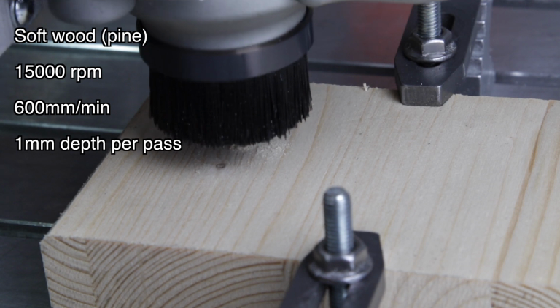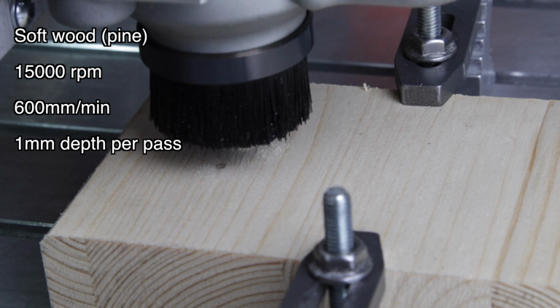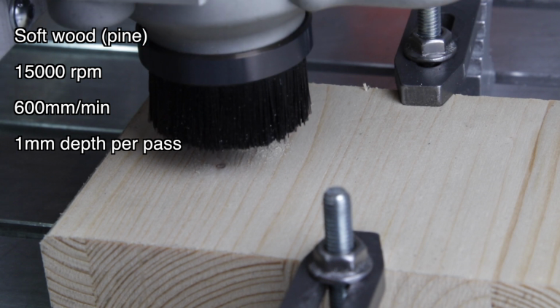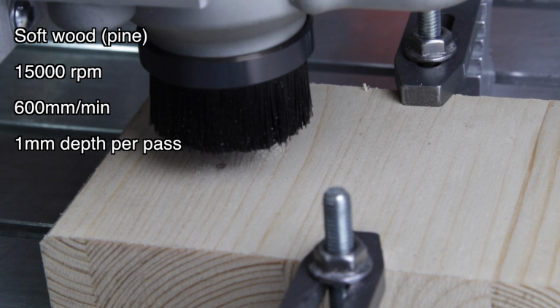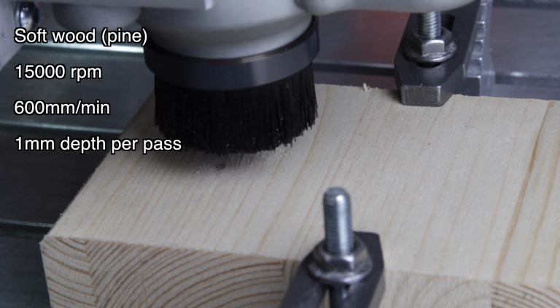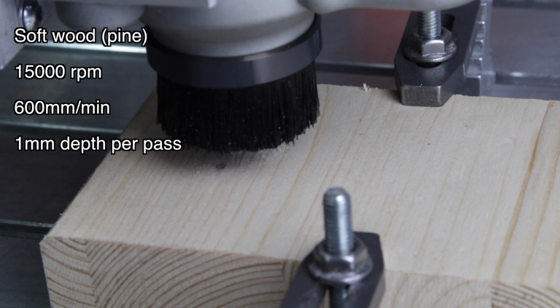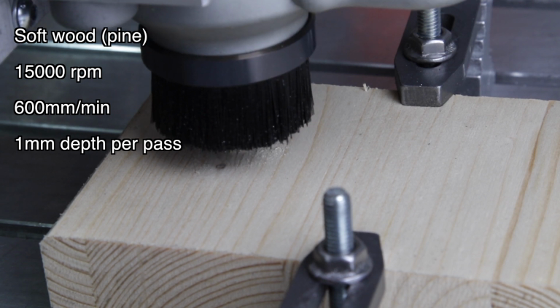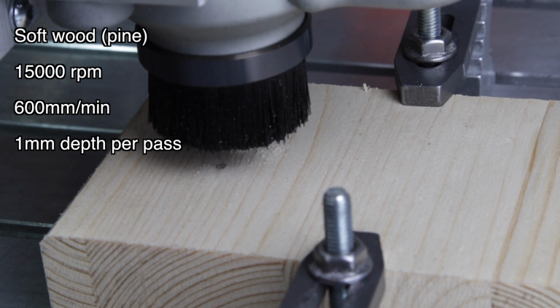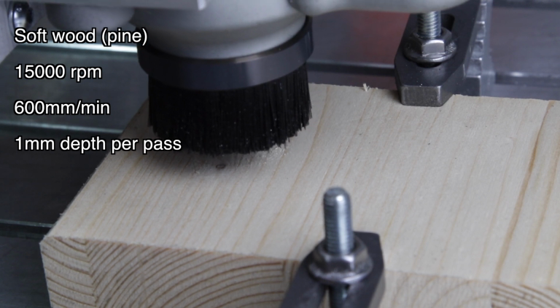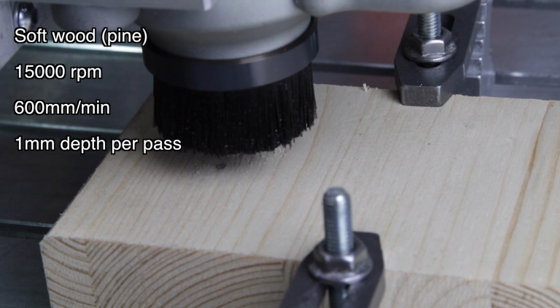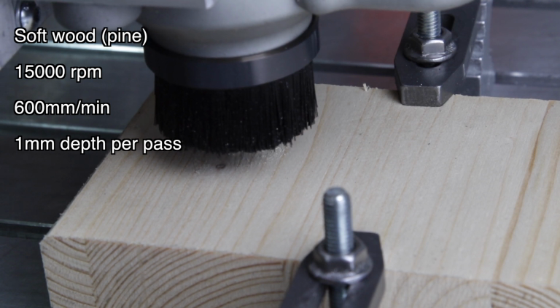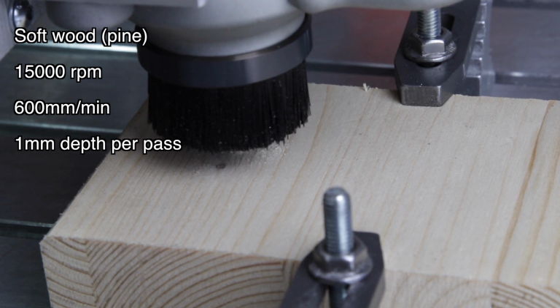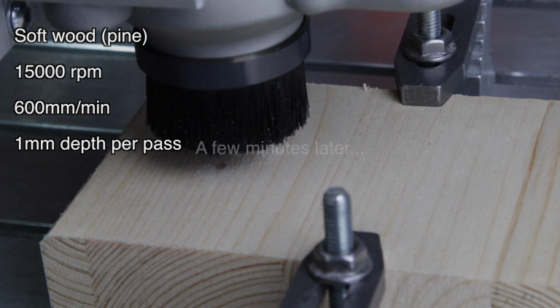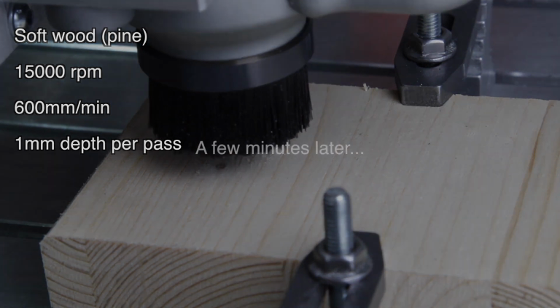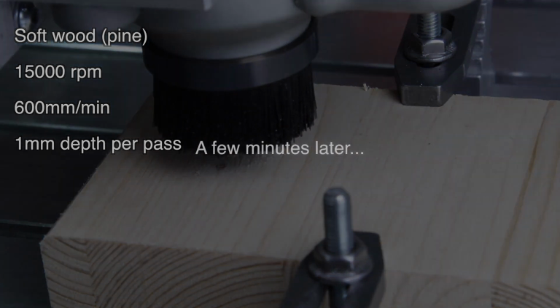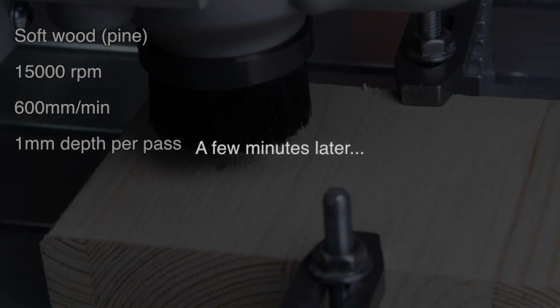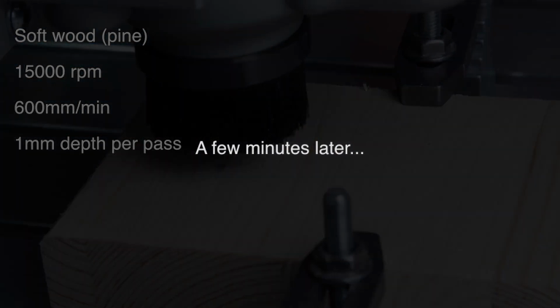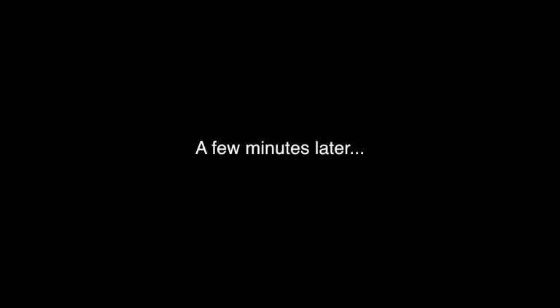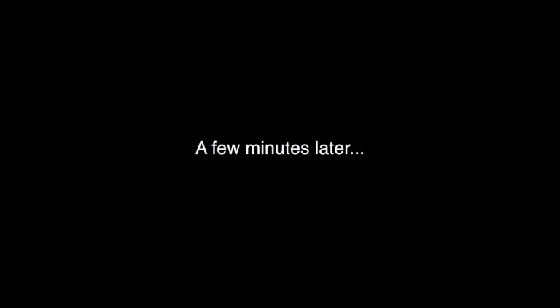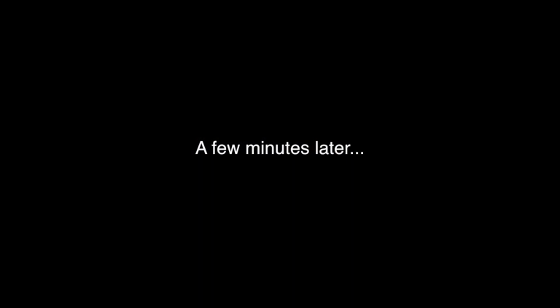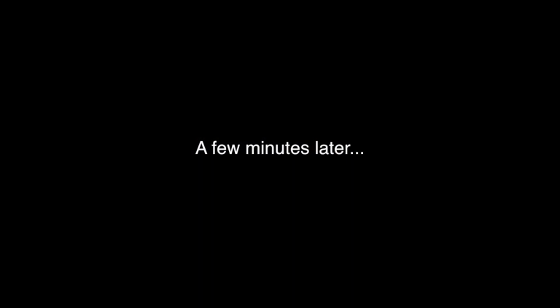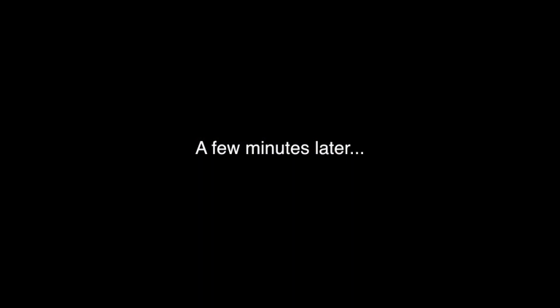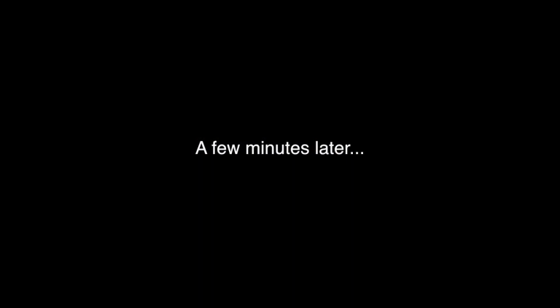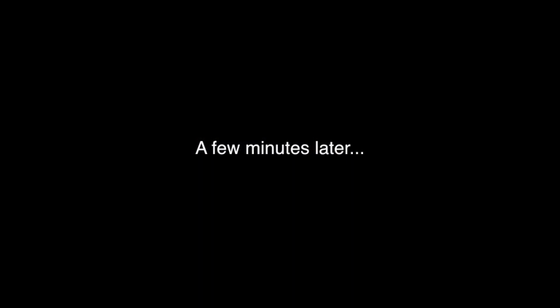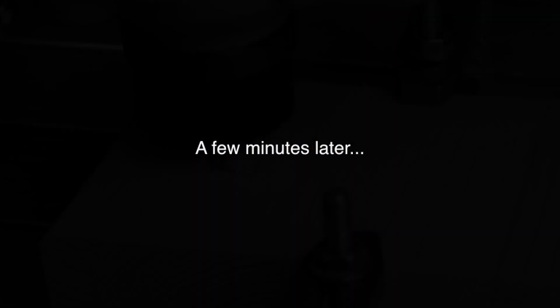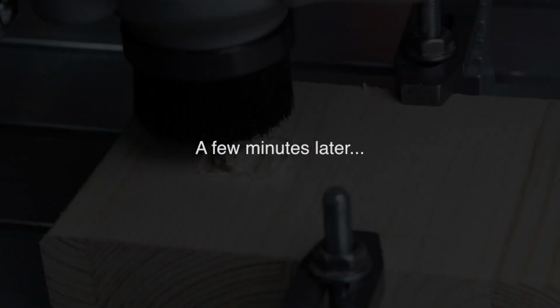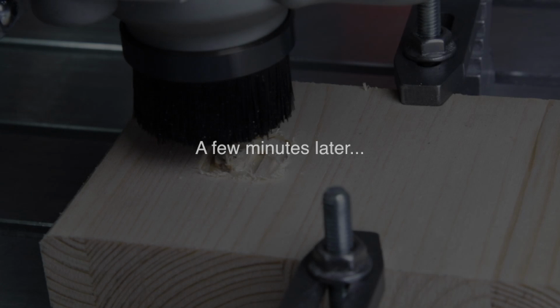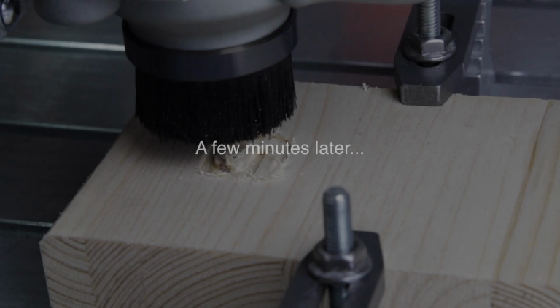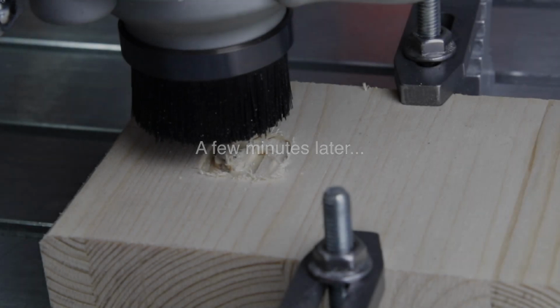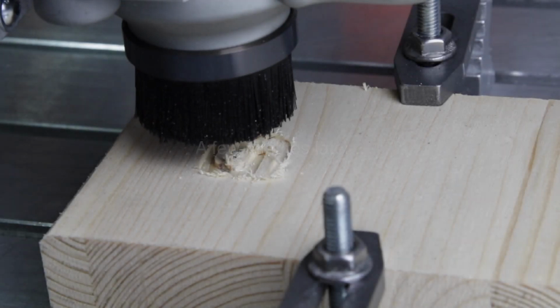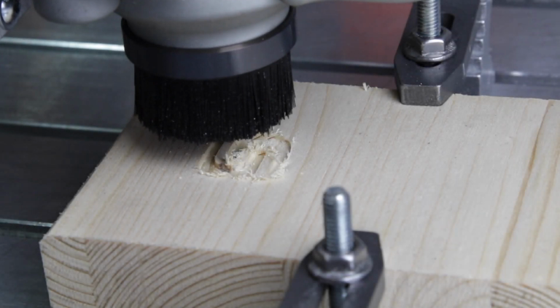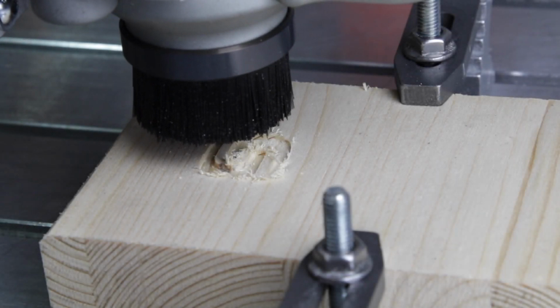To start off with, I've chosen a piece of pine. 1mm per pass is really easy for a 2mm end mill.